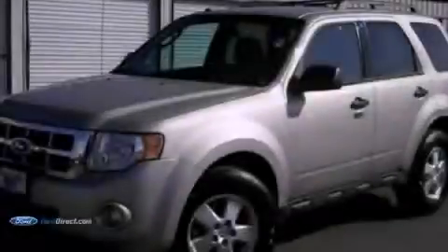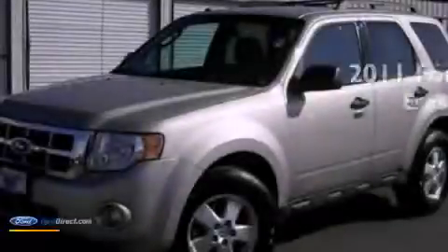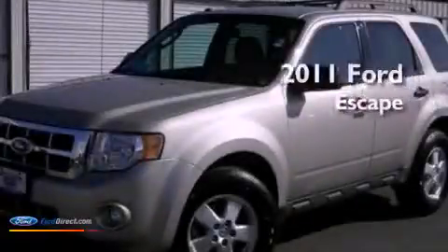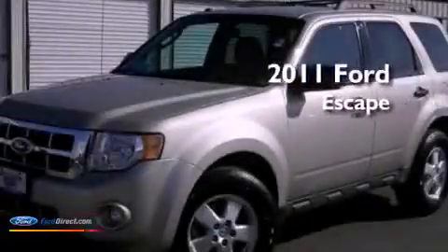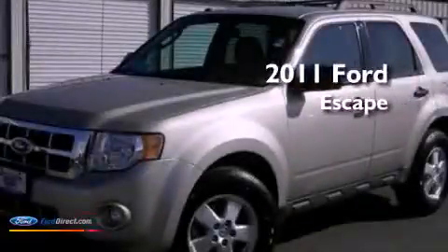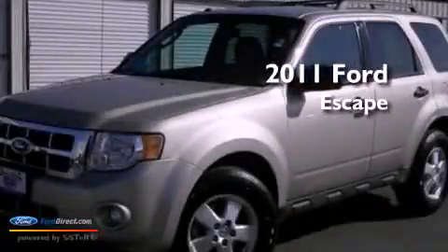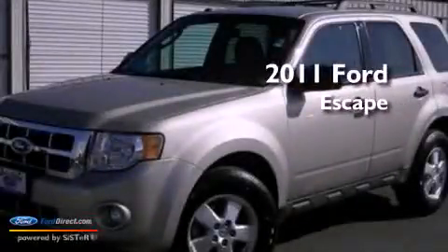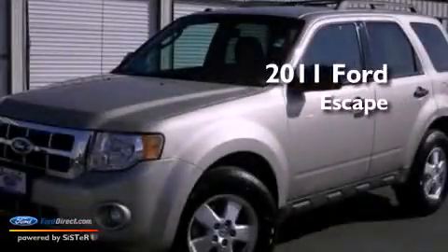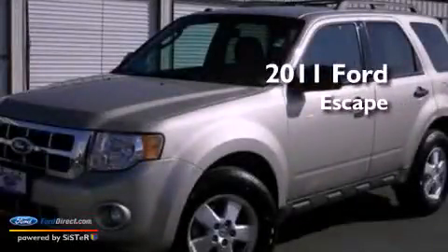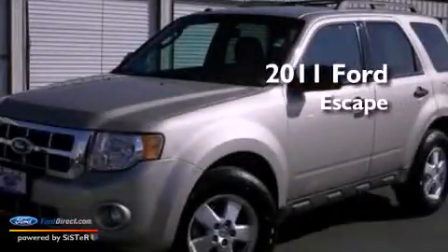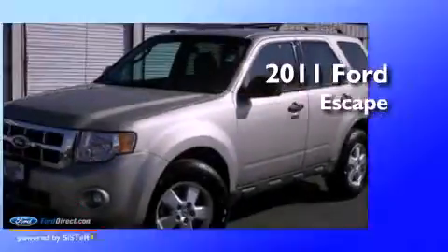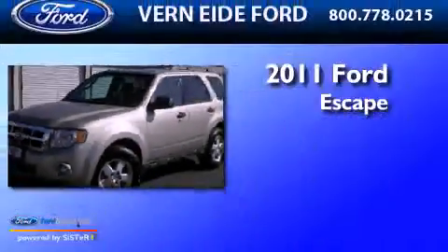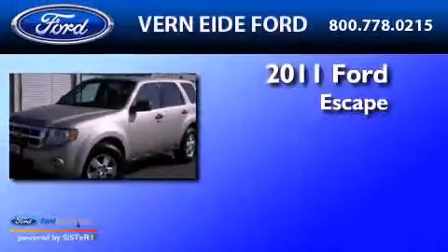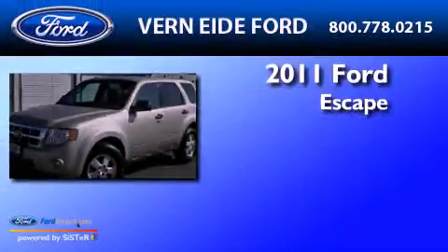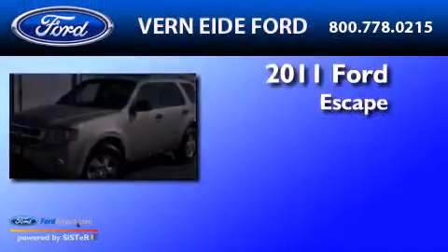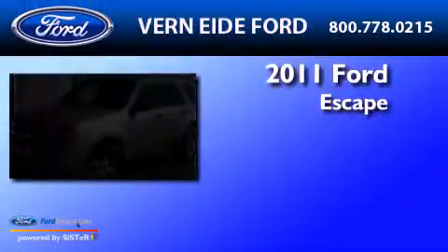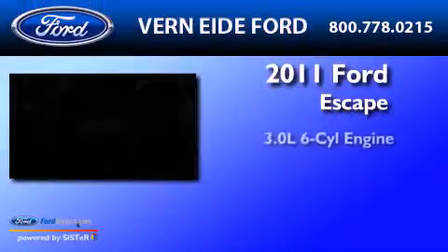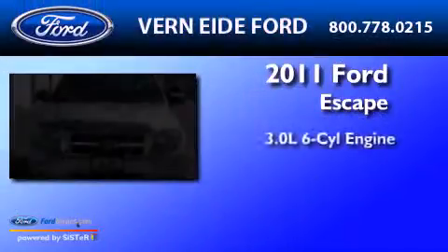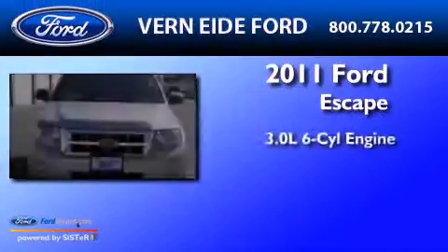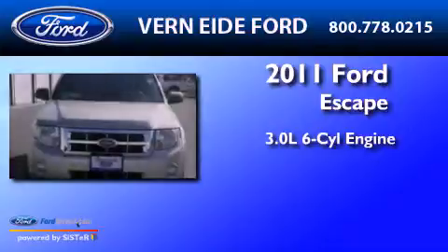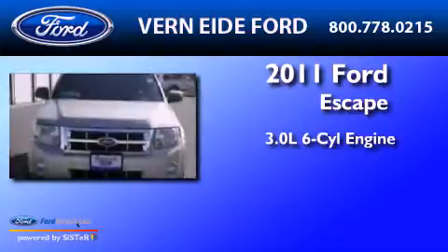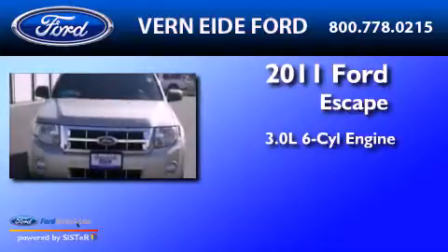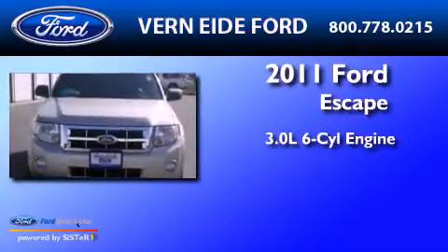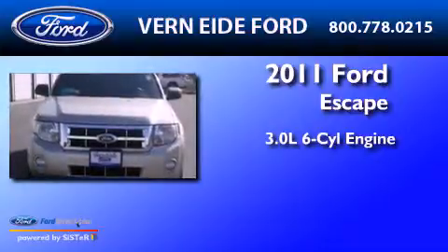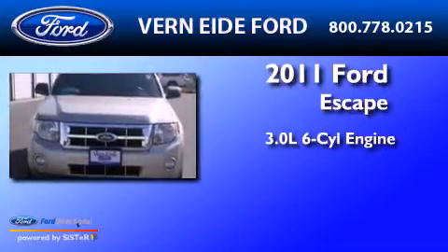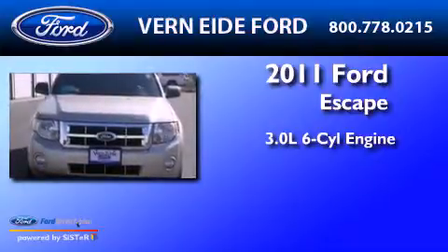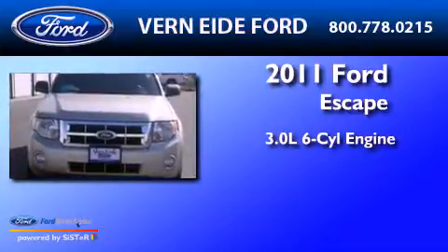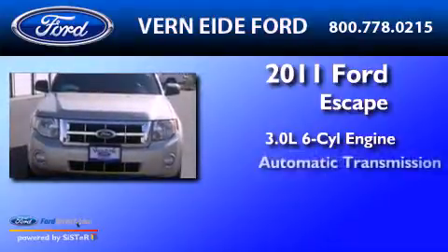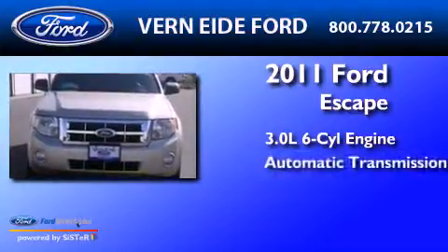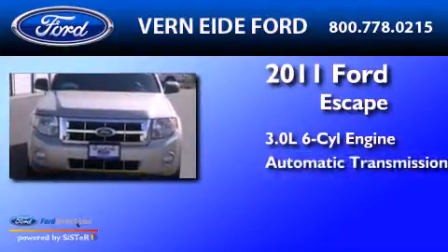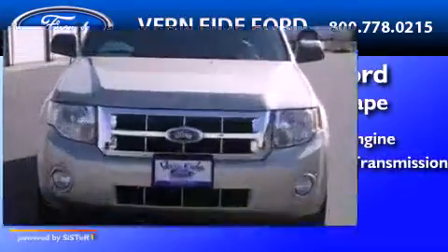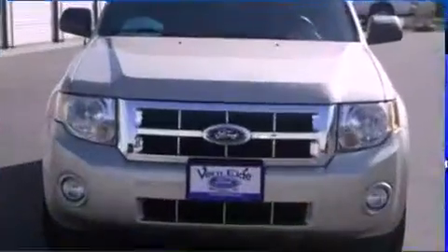This is a 2011 Ford Escape. It has a 3.0-liter six-cylinder engine and automatic transmission.